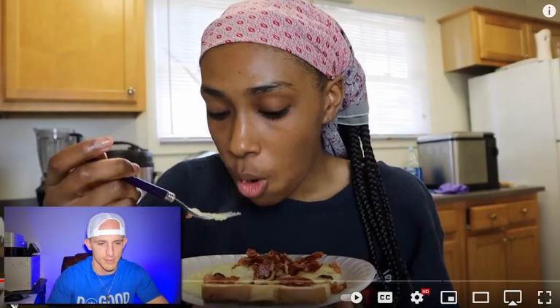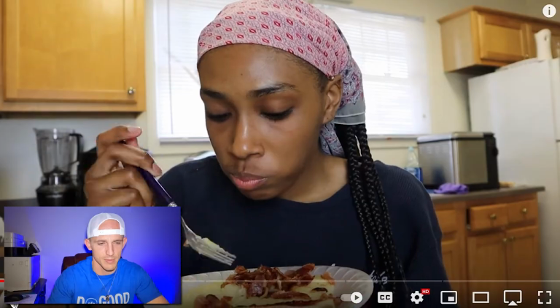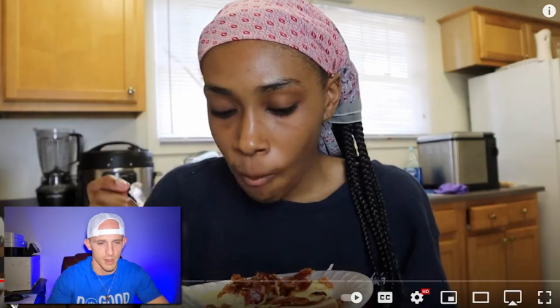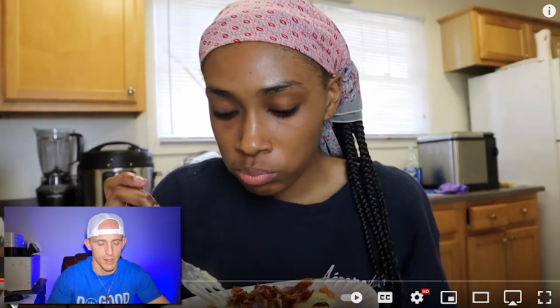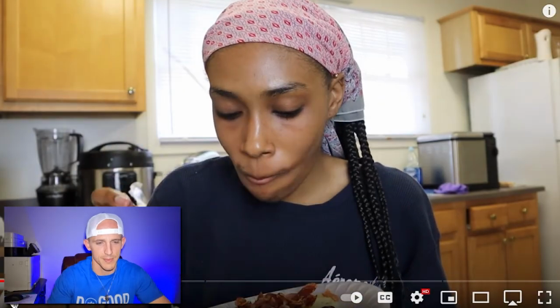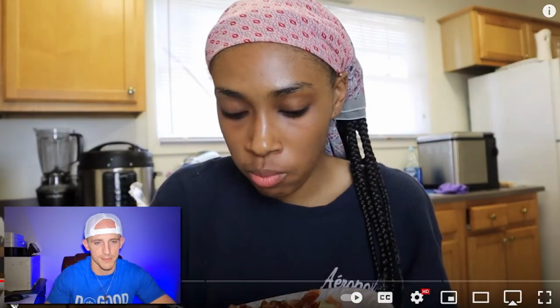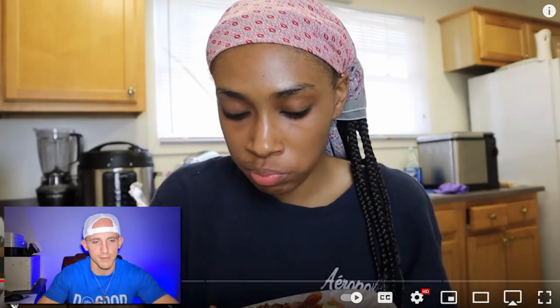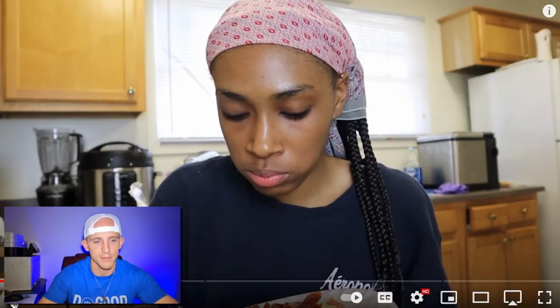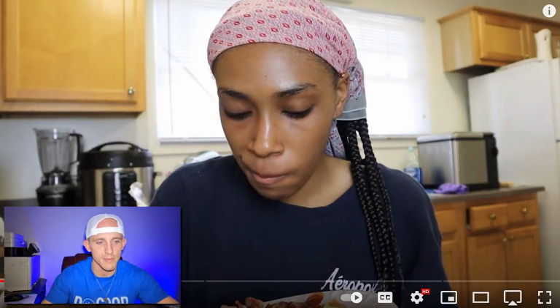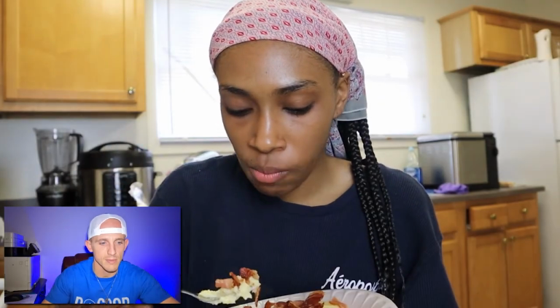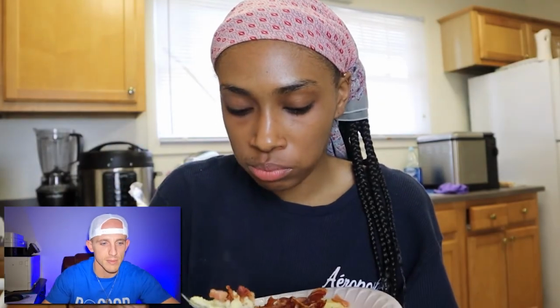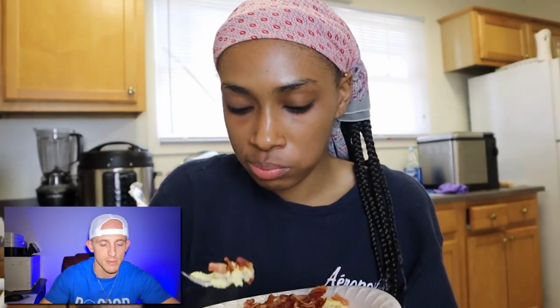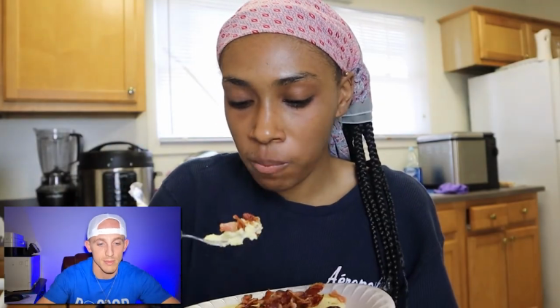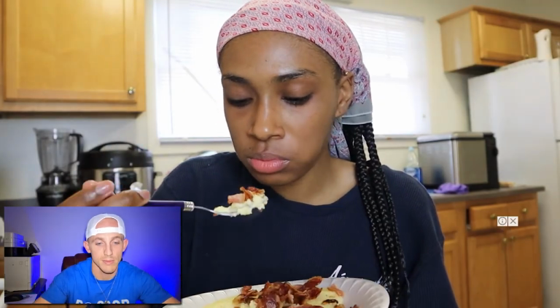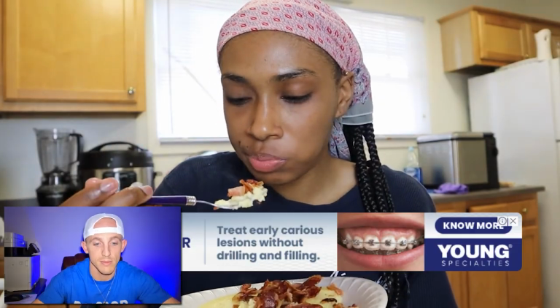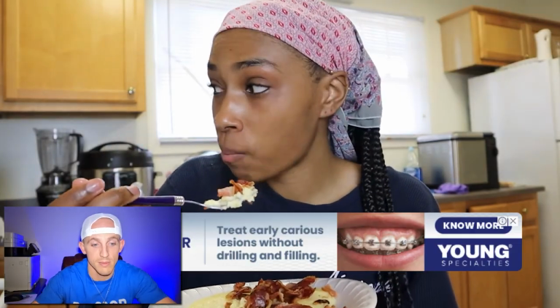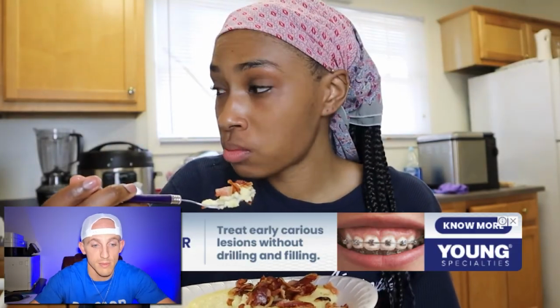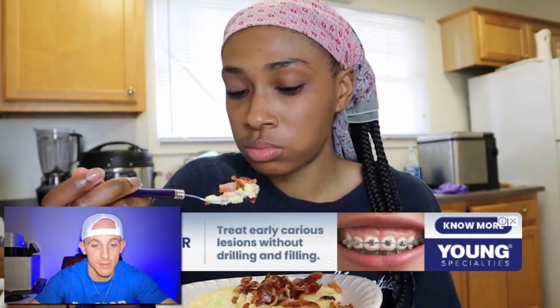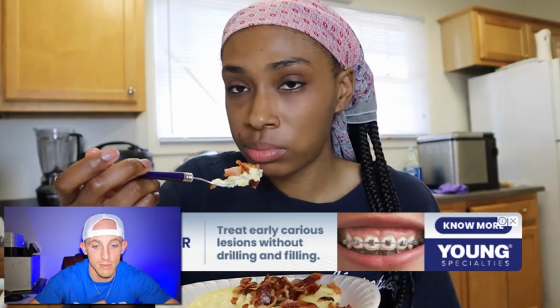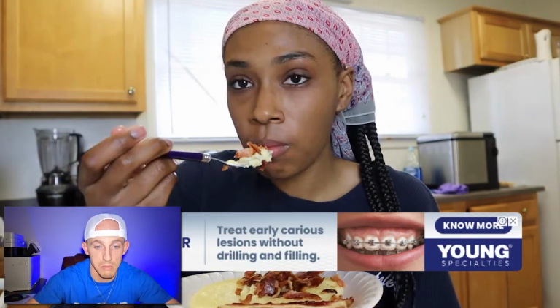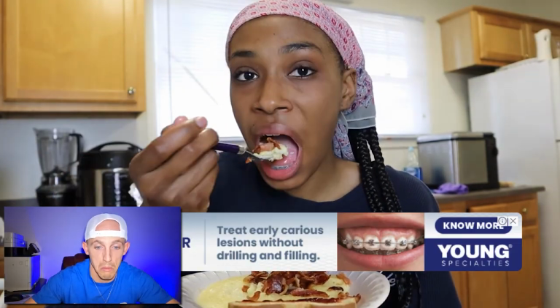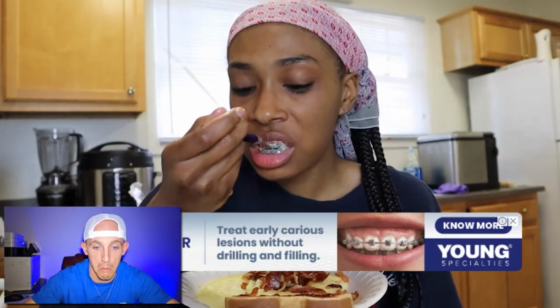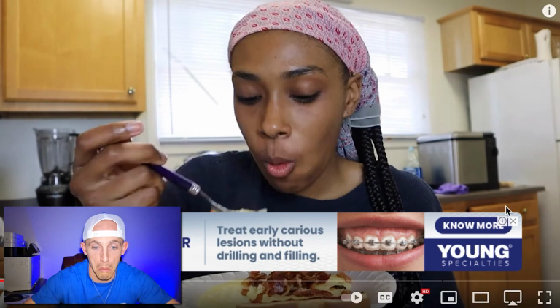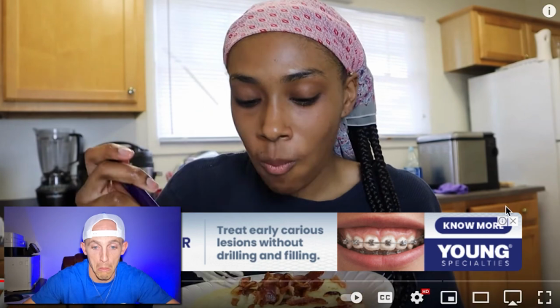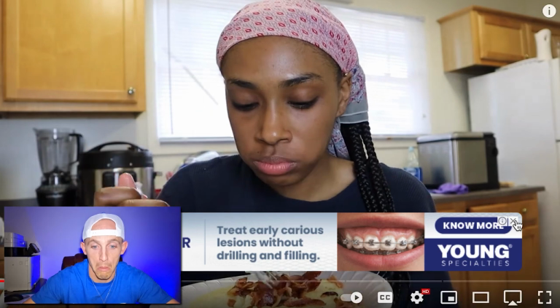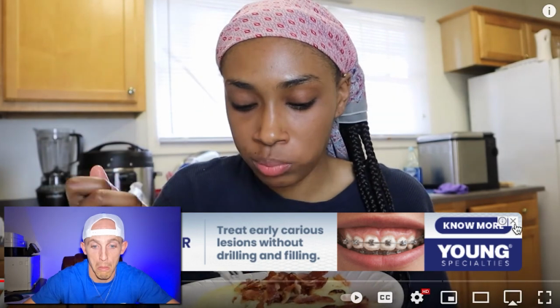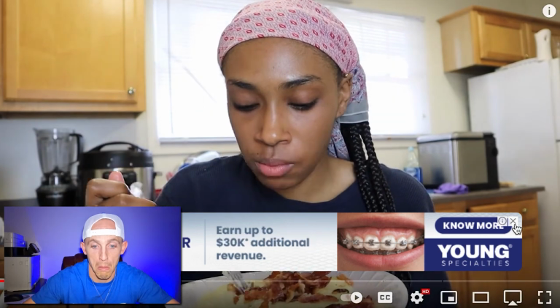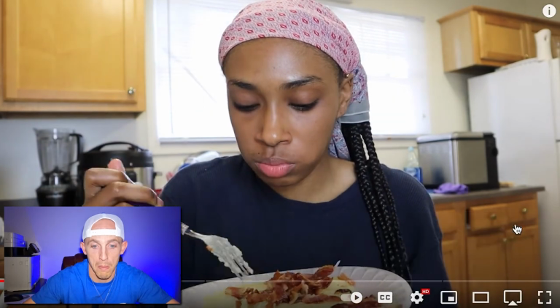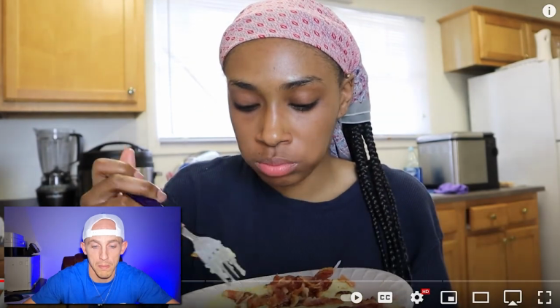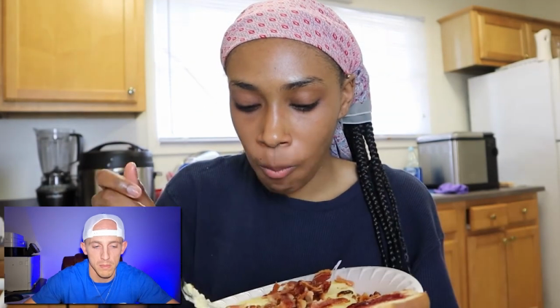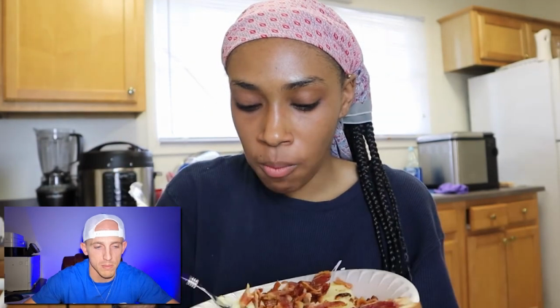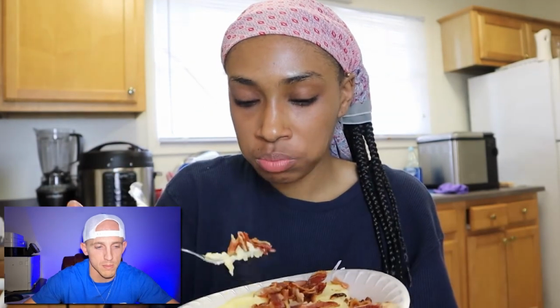My morning braces routine. So if you're interested to see how my morning braces routine differs from my nighttime routine, just keep on watching.